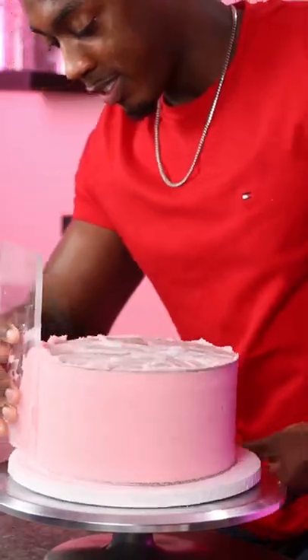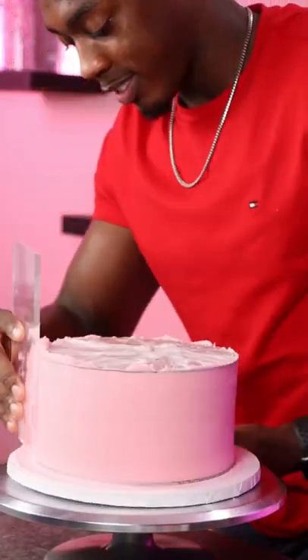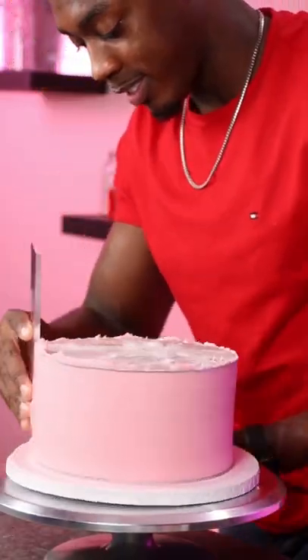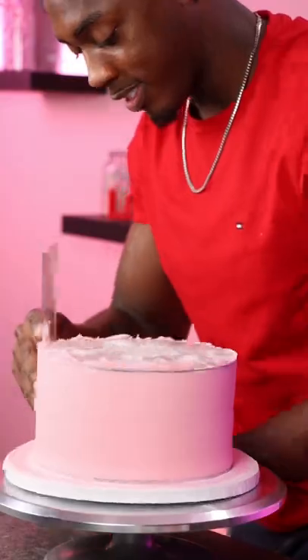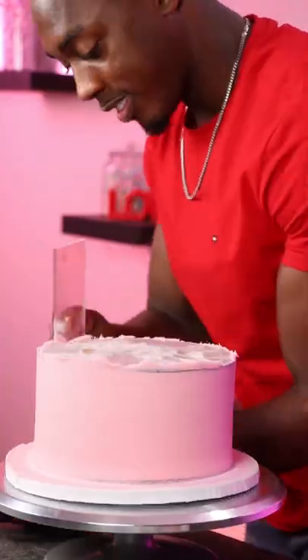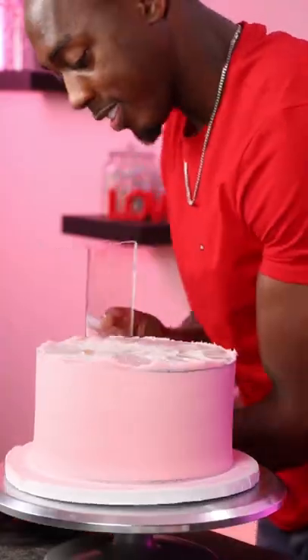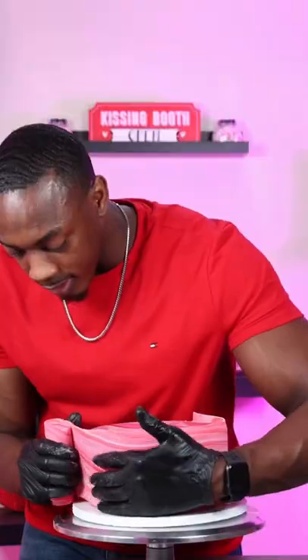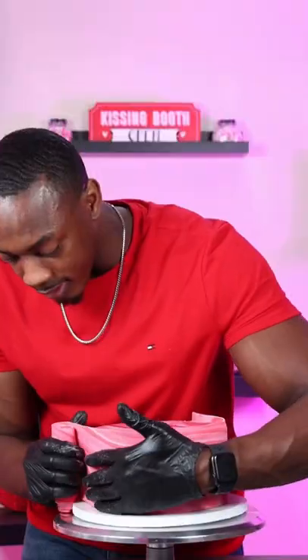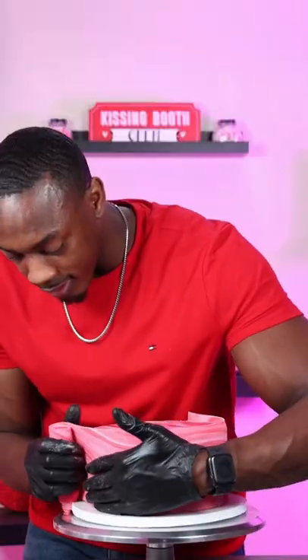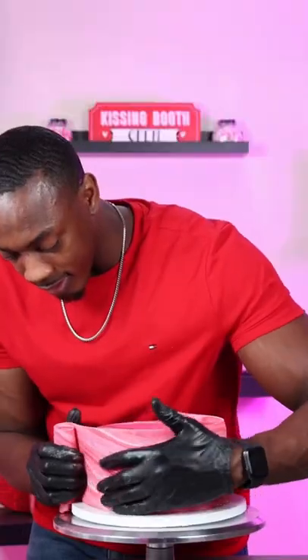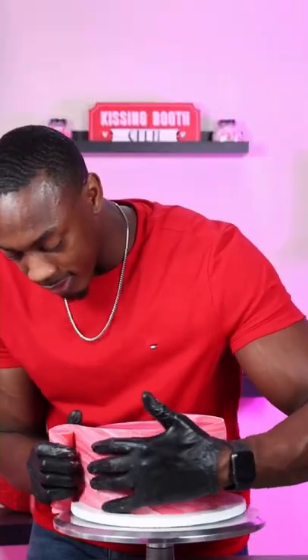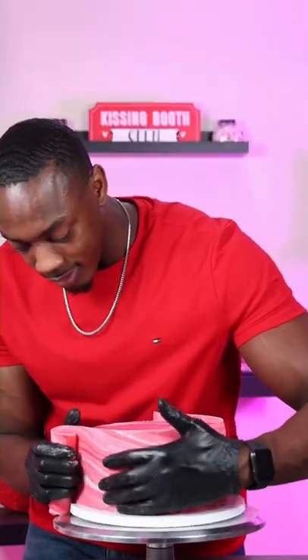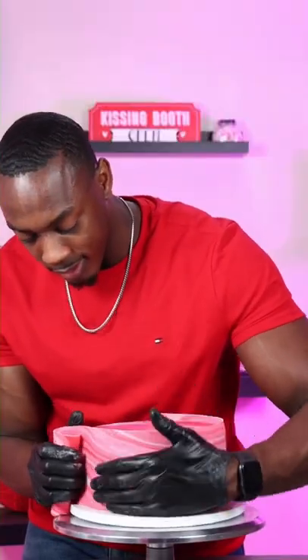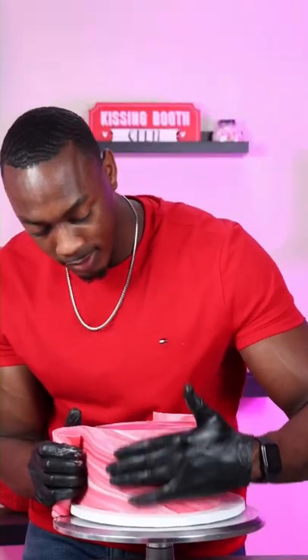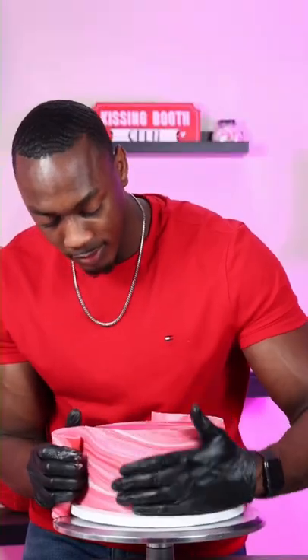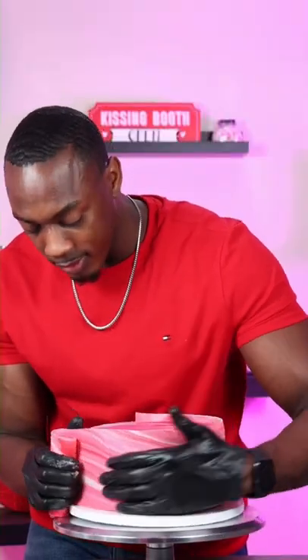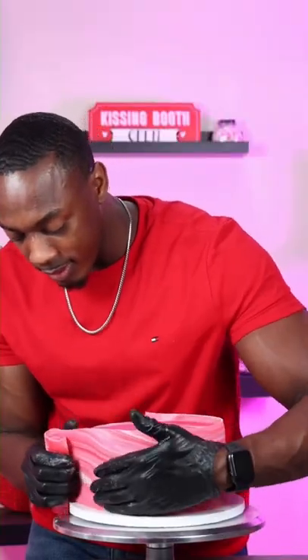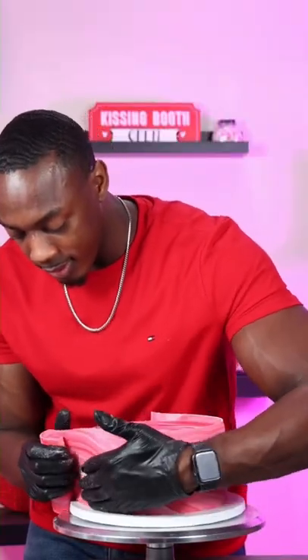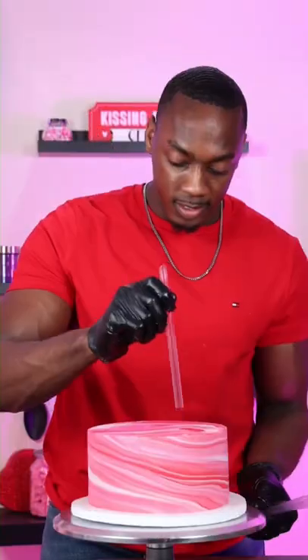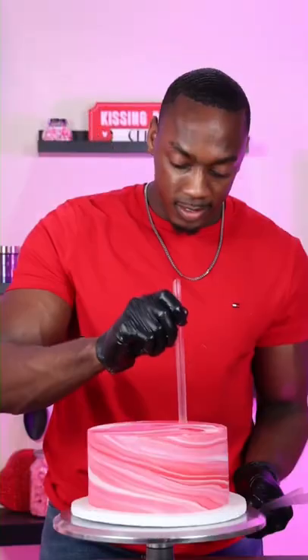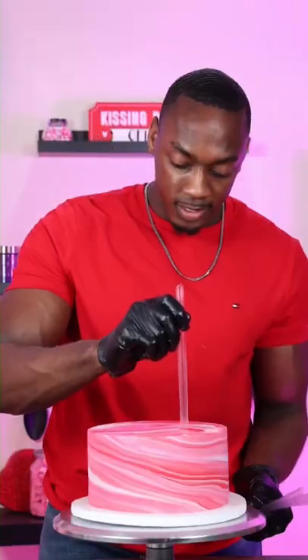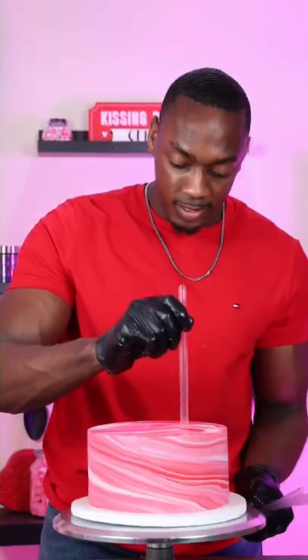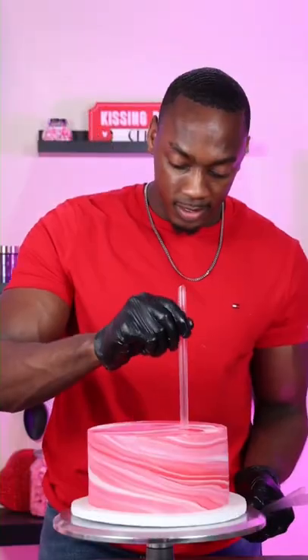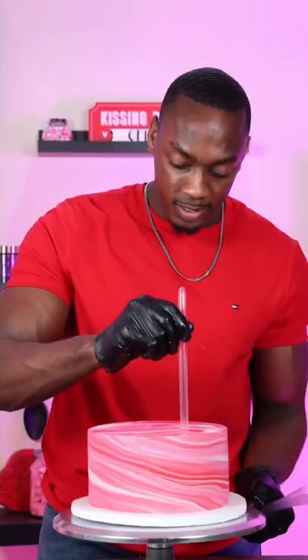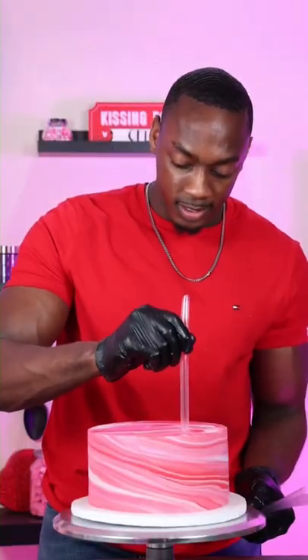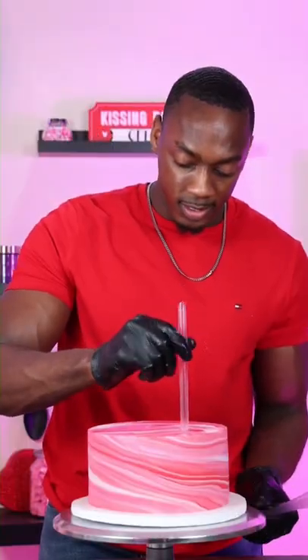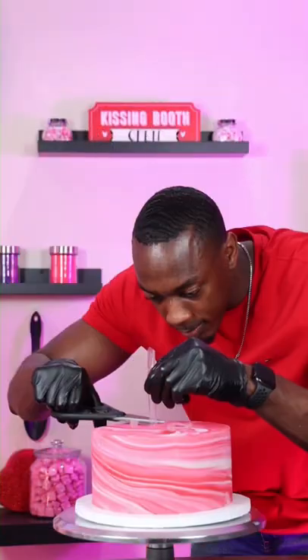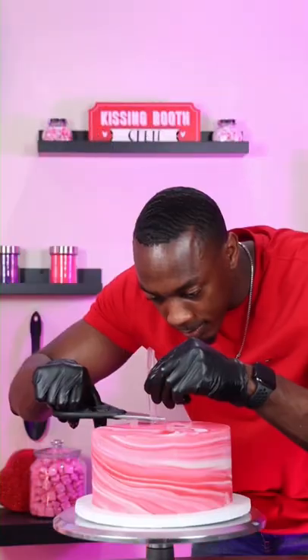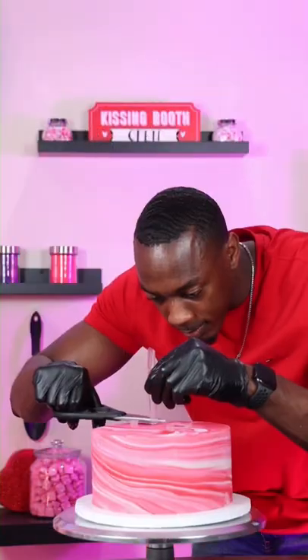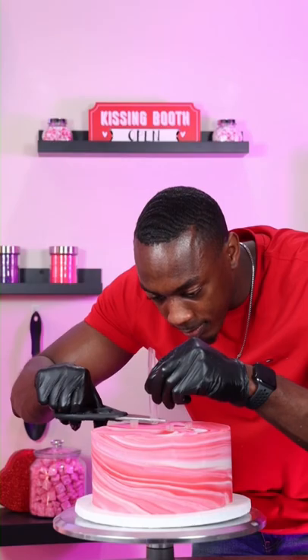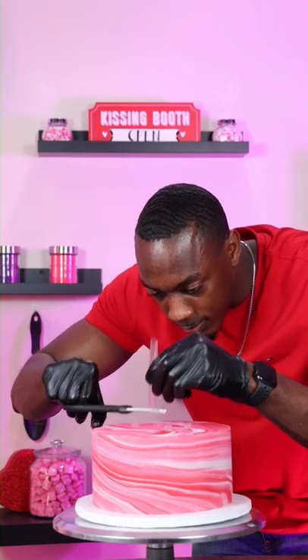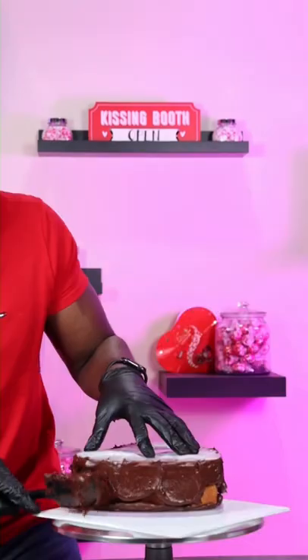For the fondant I used pink, red, and white to create a marble pattern, and then I applied that to the cake and added support for the next two tiers.